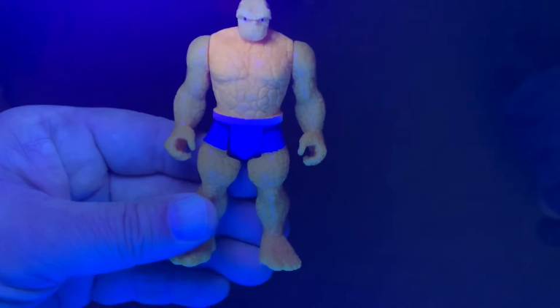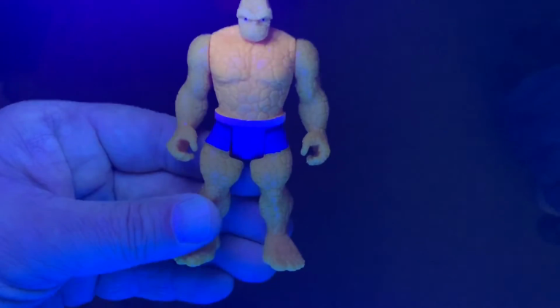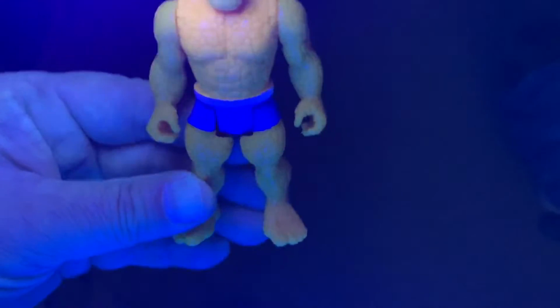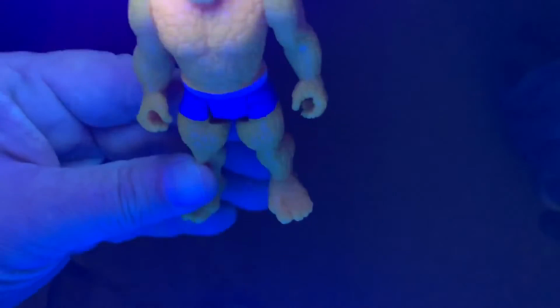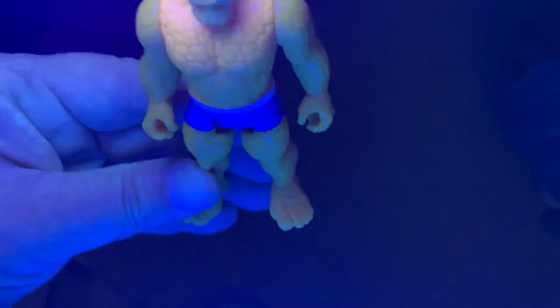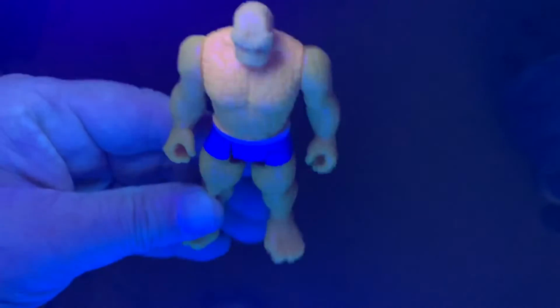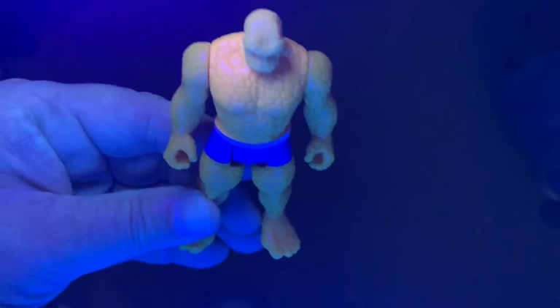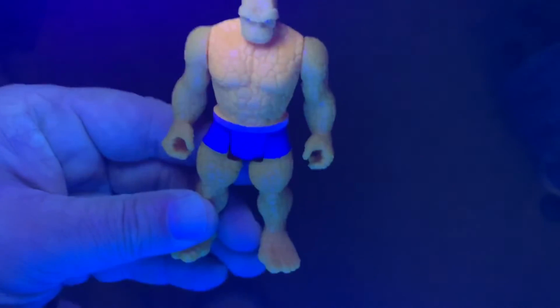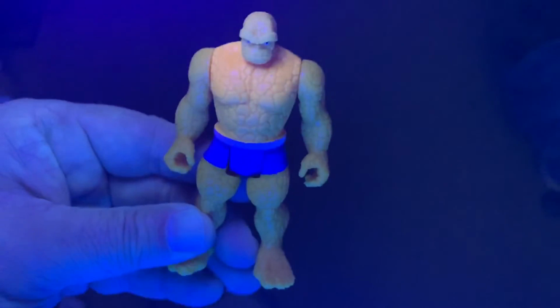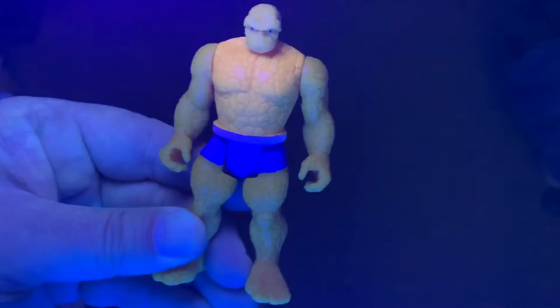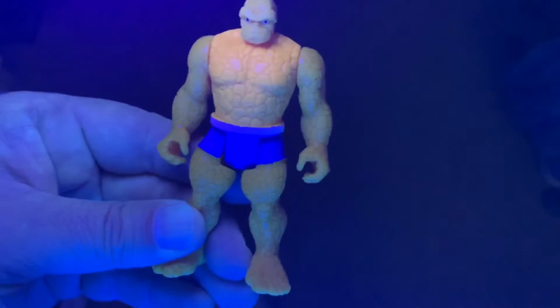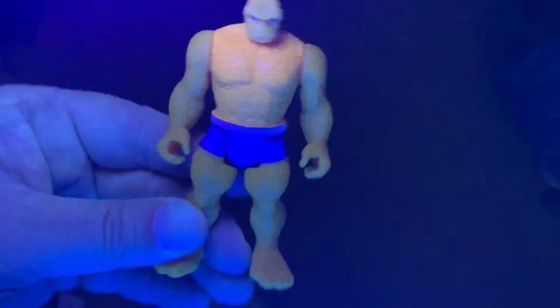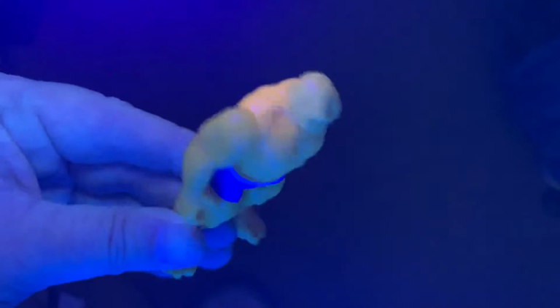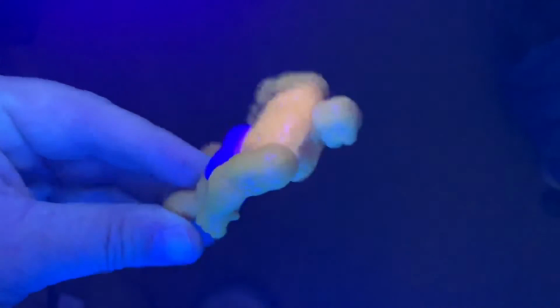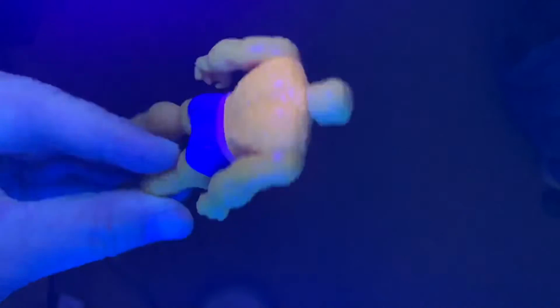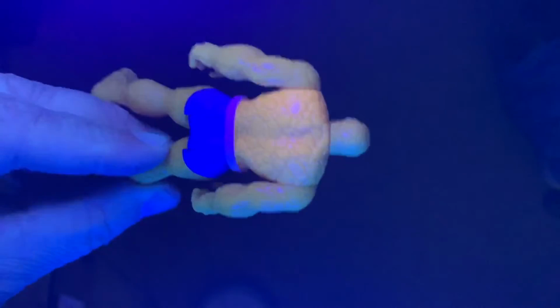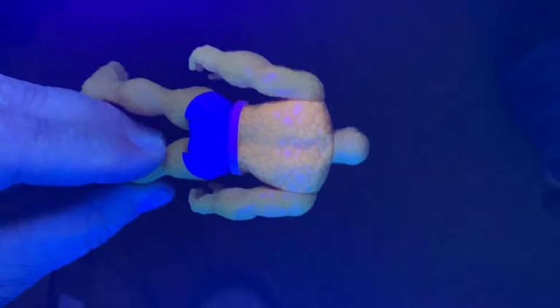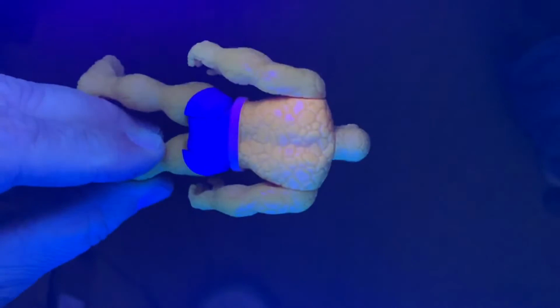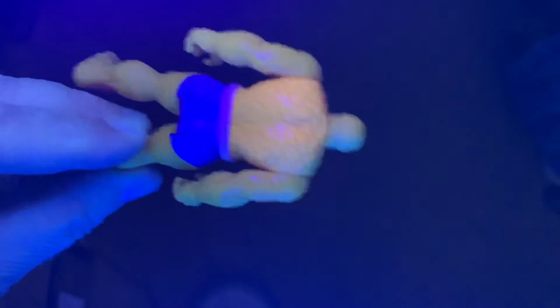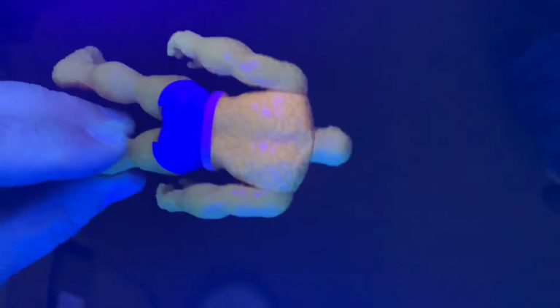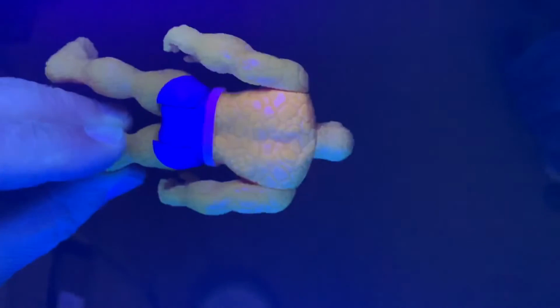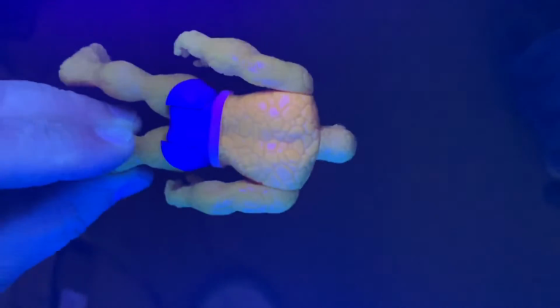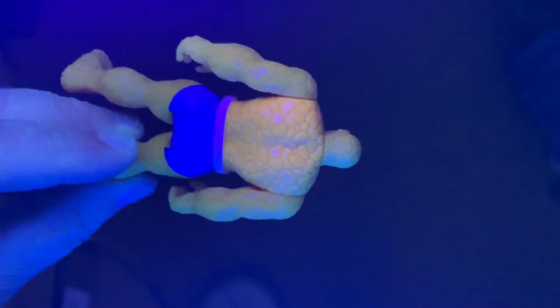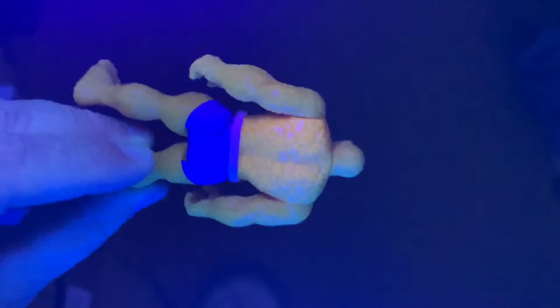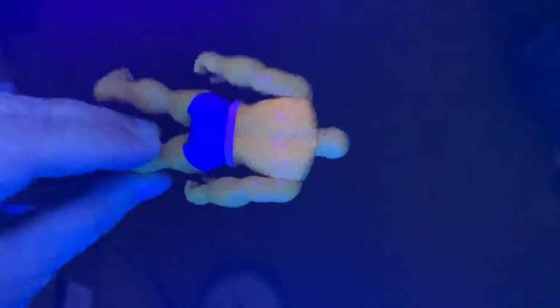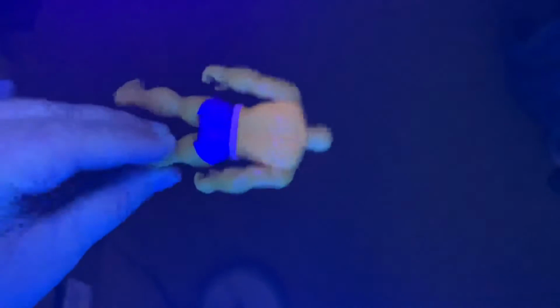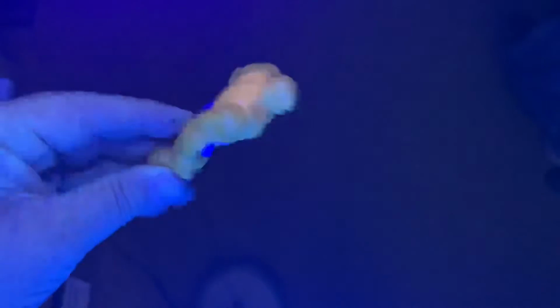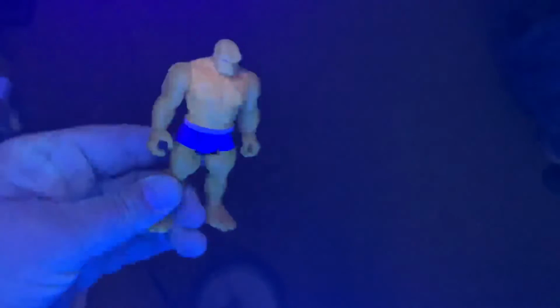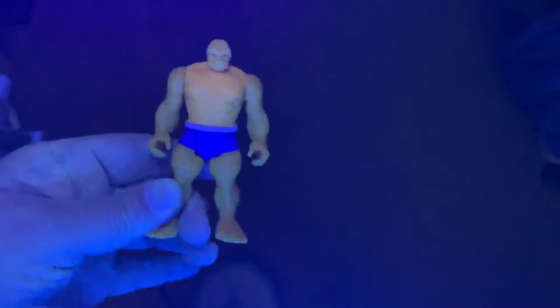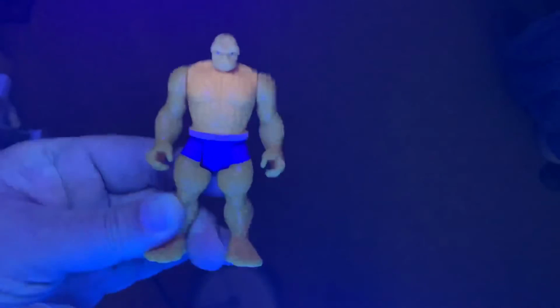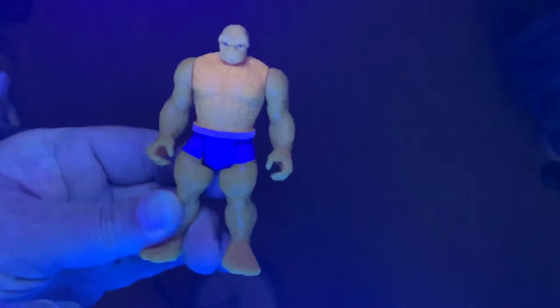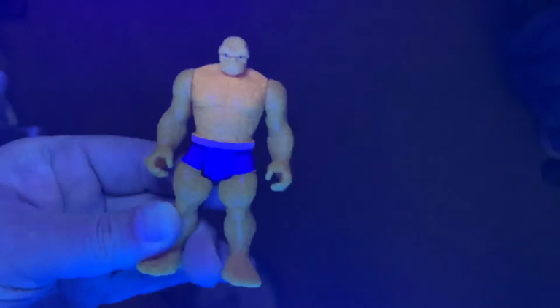This is under a black light — does not light up very much, but the torso lights up a little more than the rest of the figure.